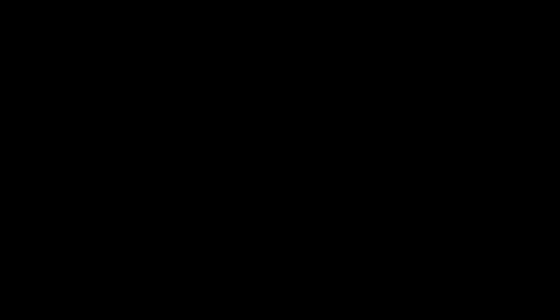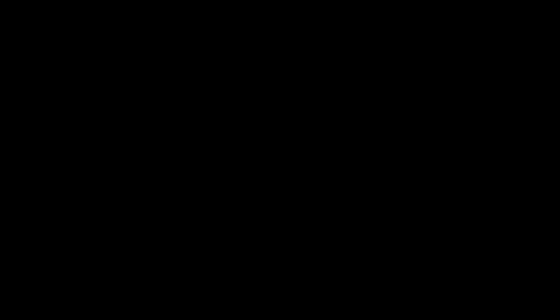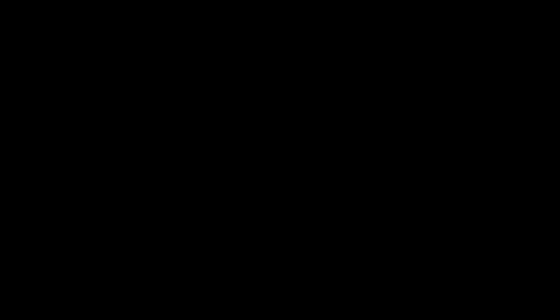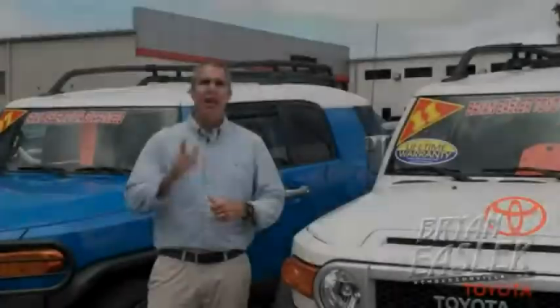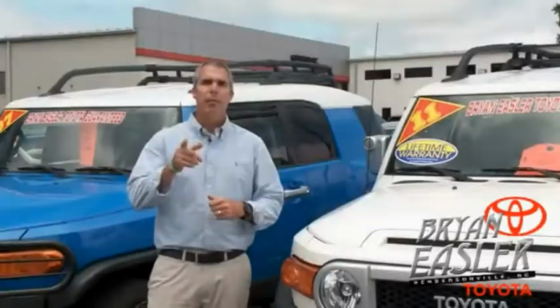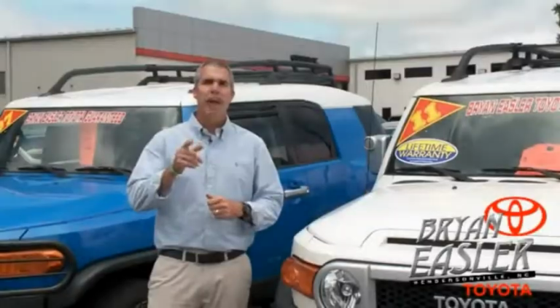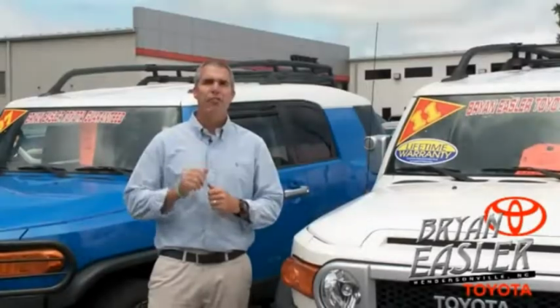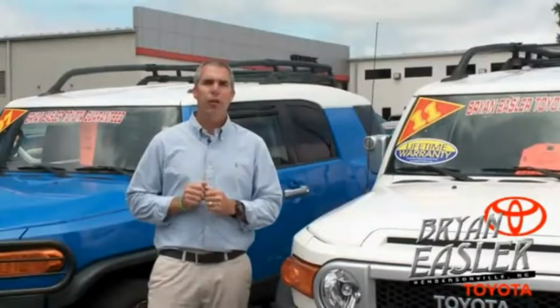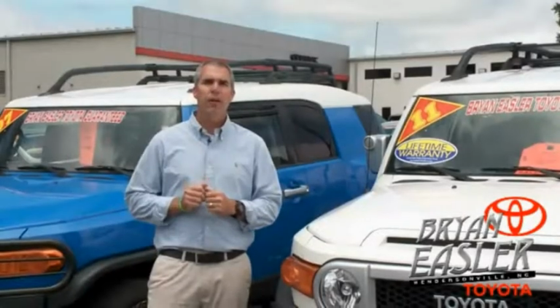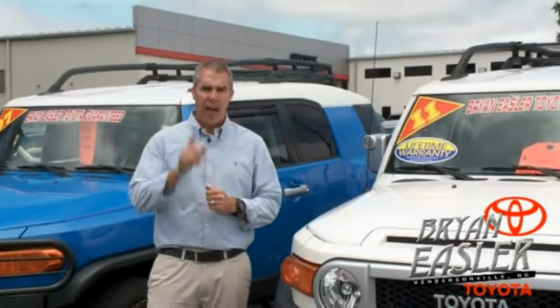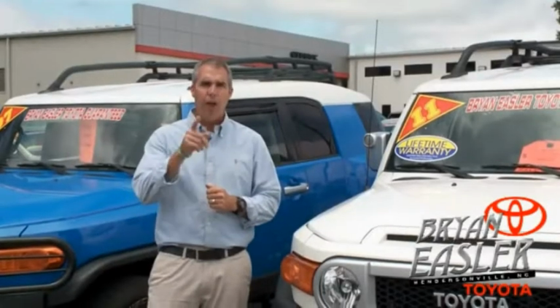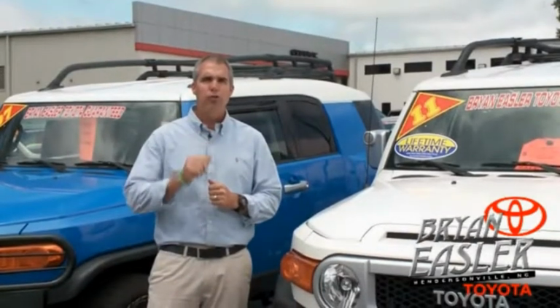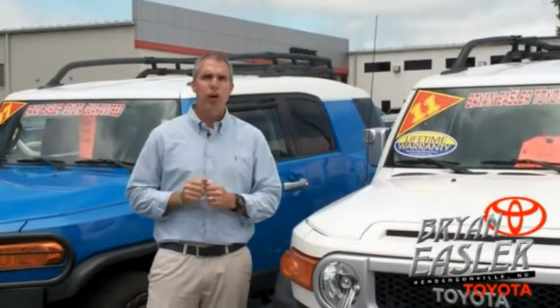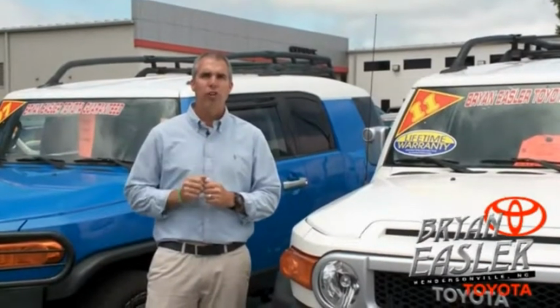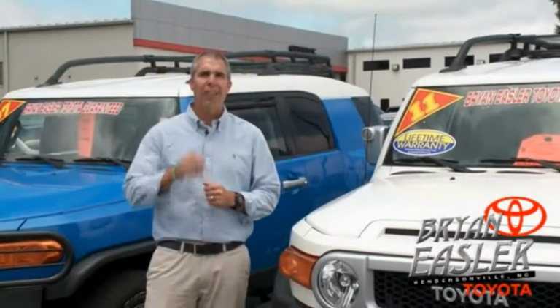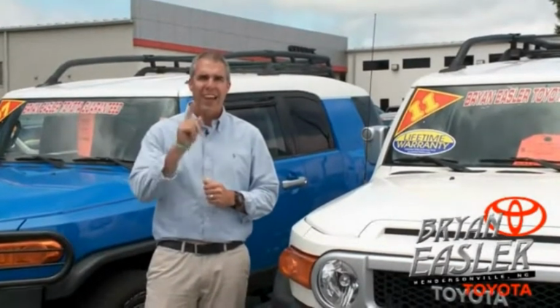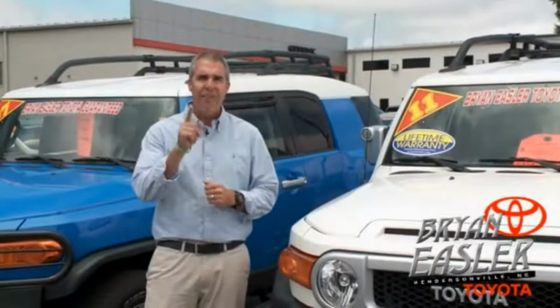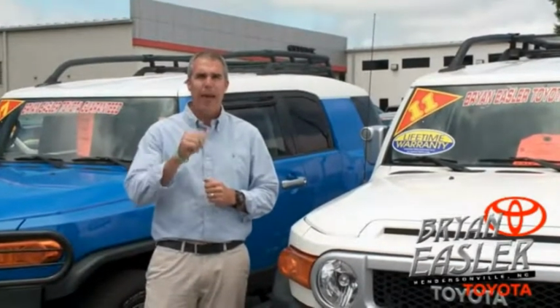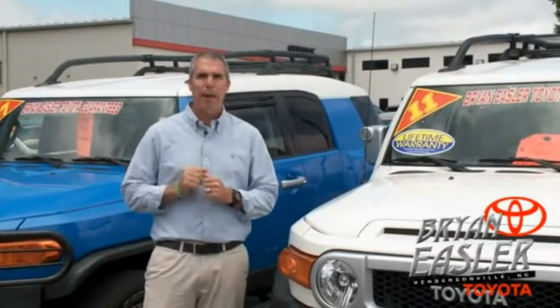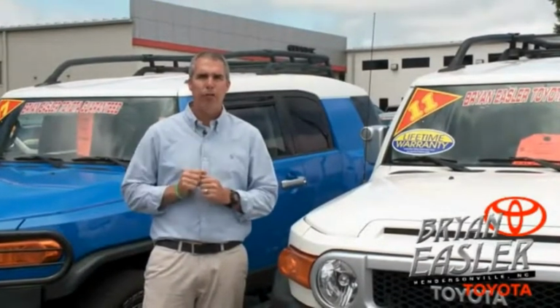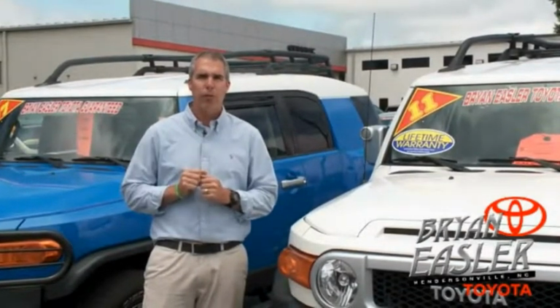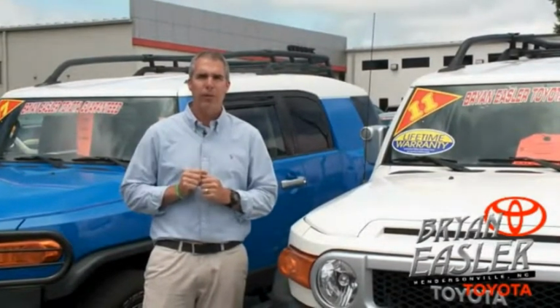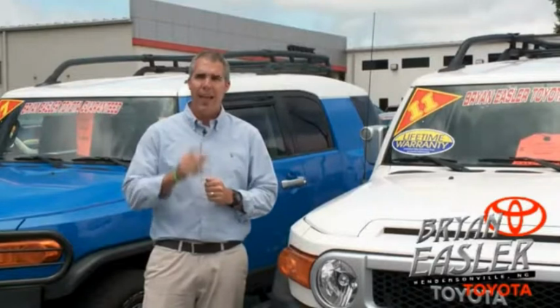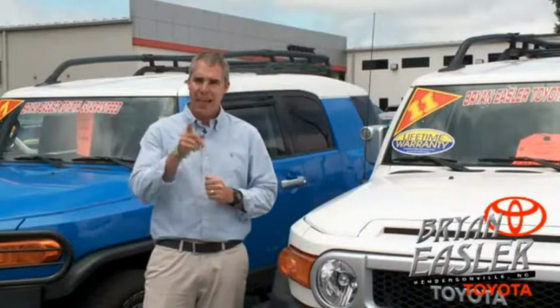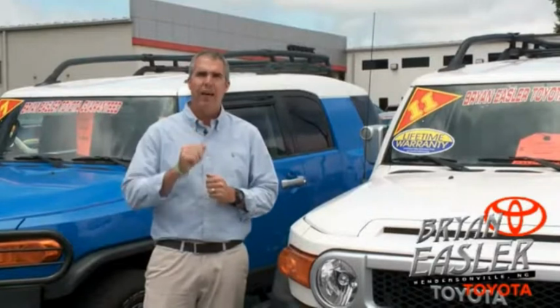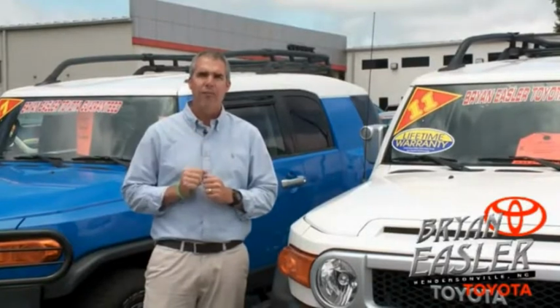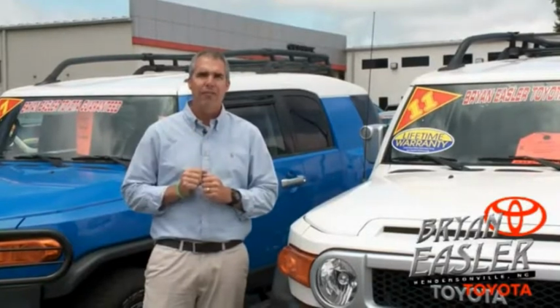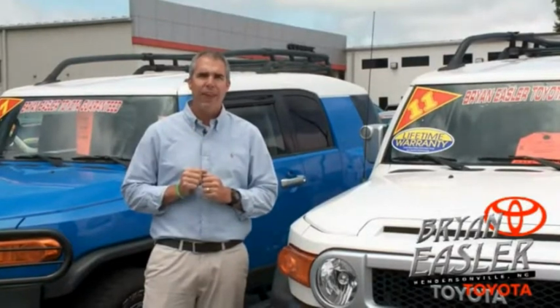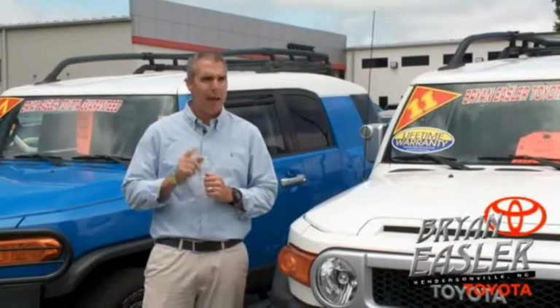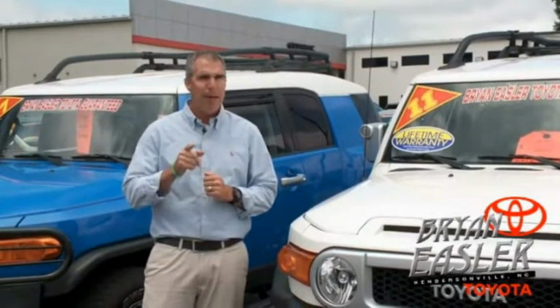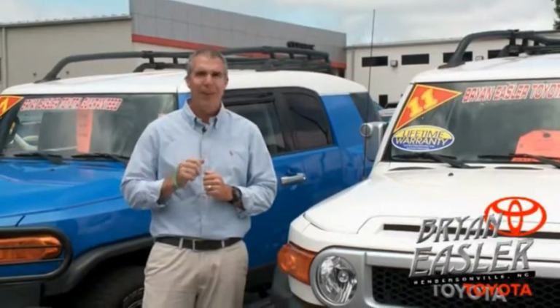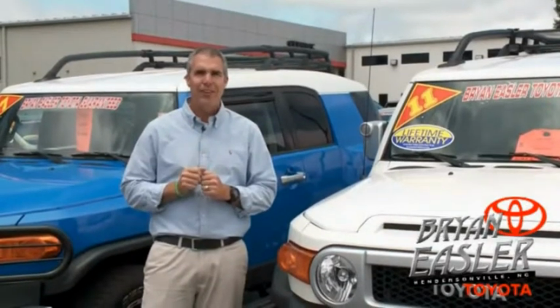At Bryonings Toyota, our used cars come with a lifetime powertrain warranty and a five-day buyback guarantee.